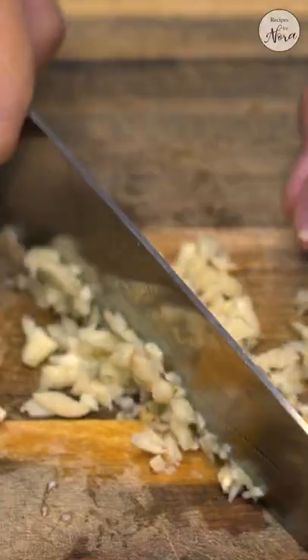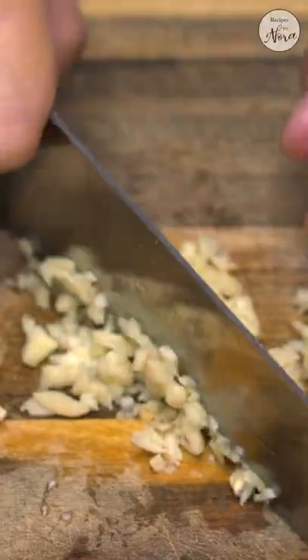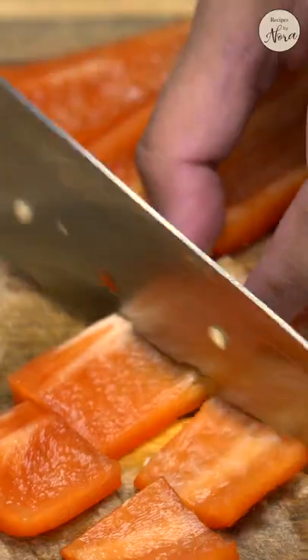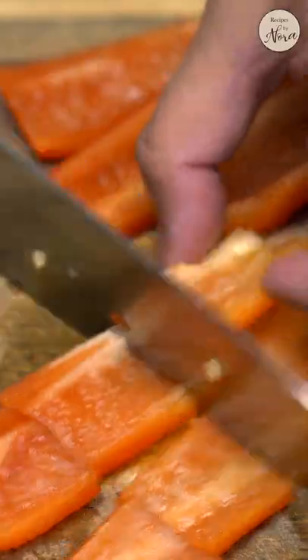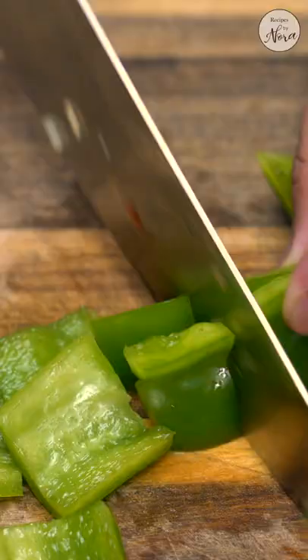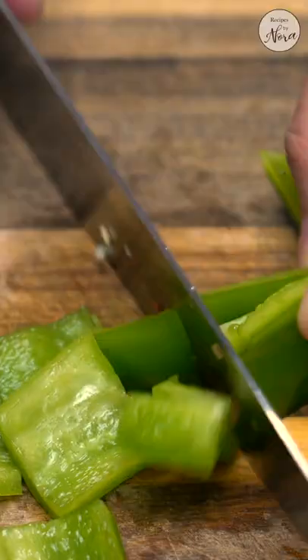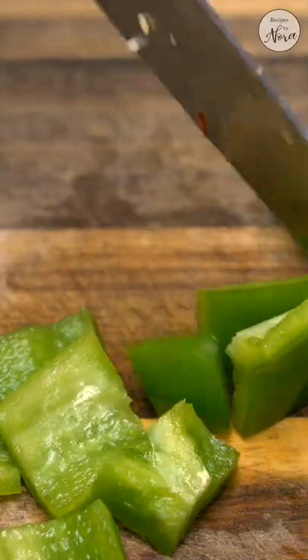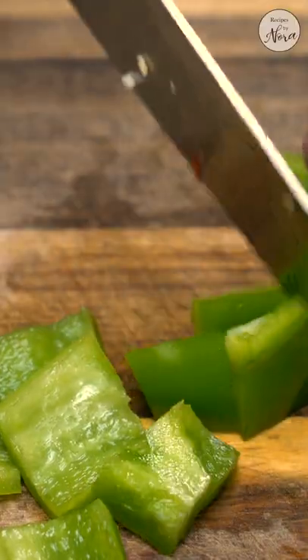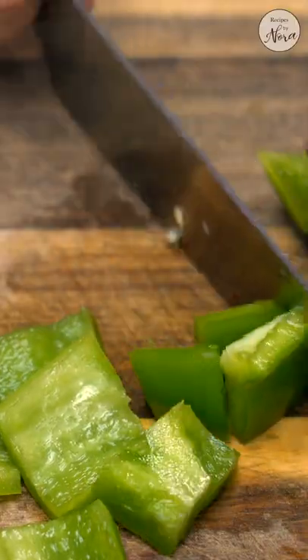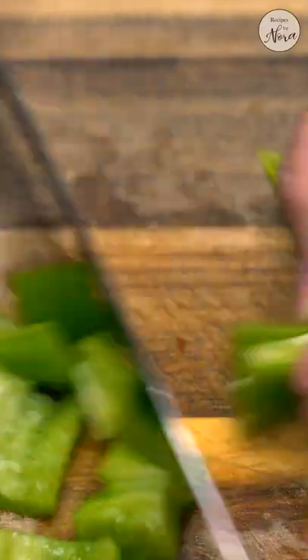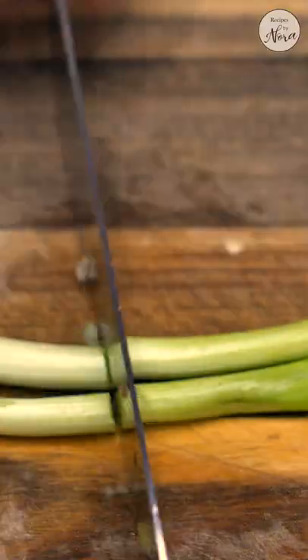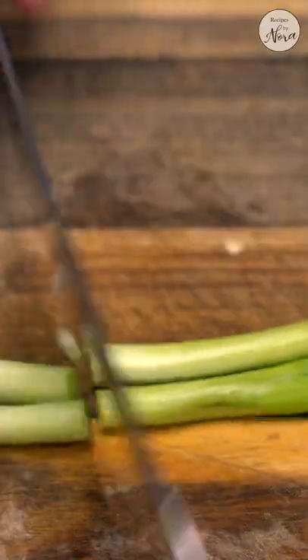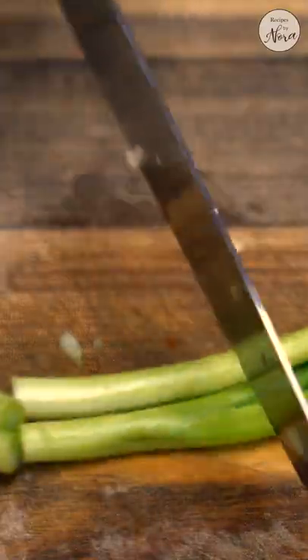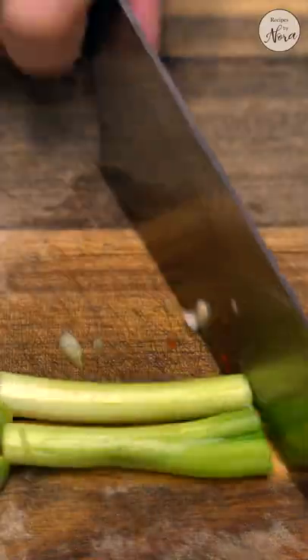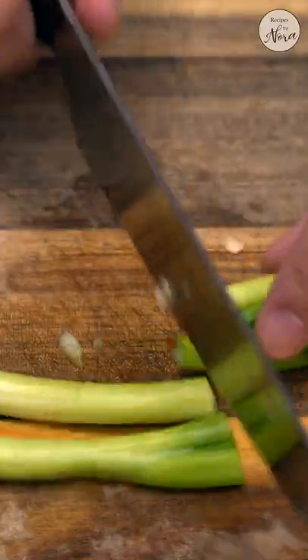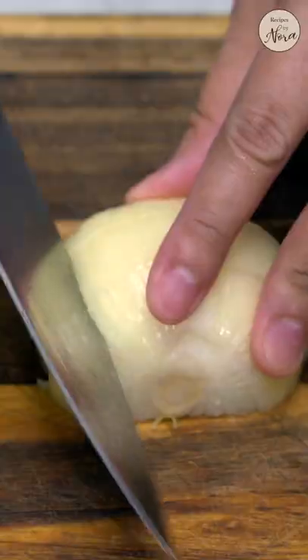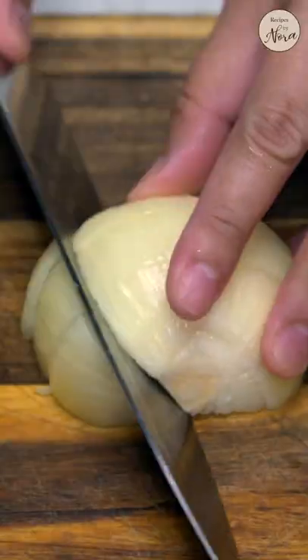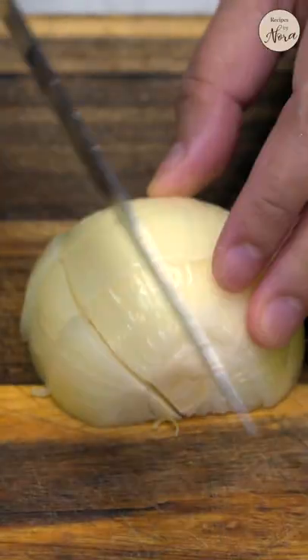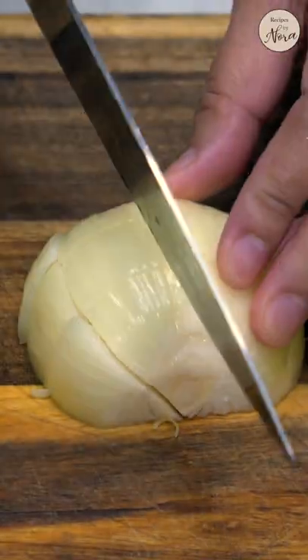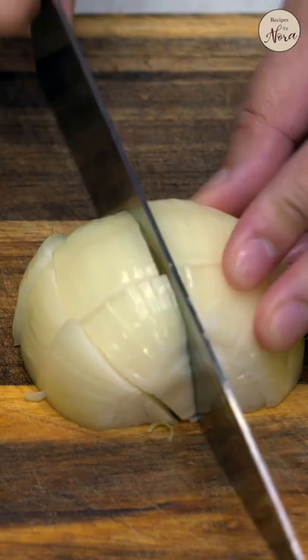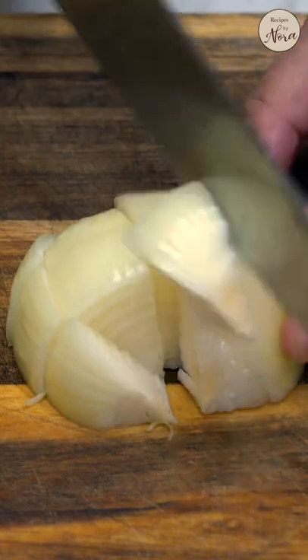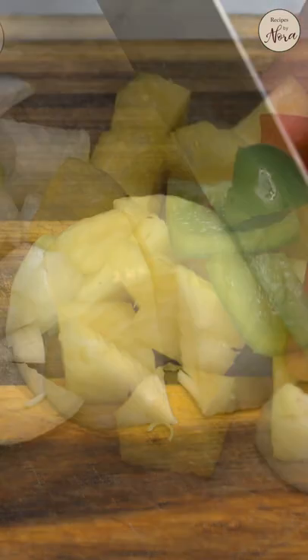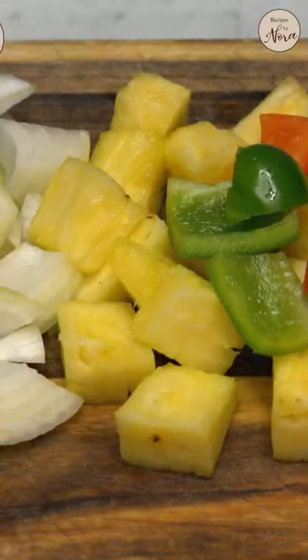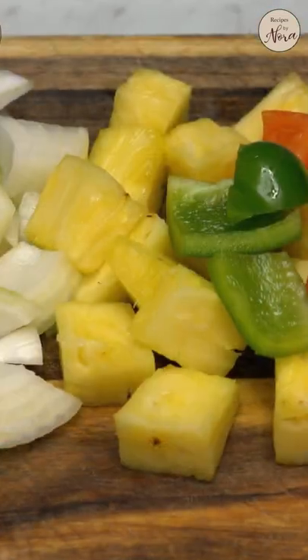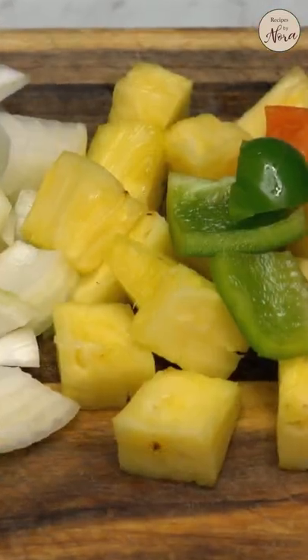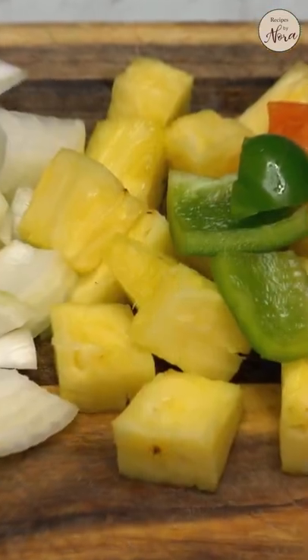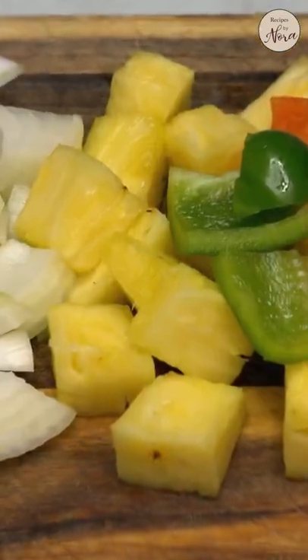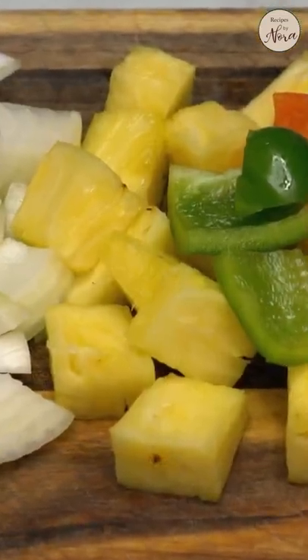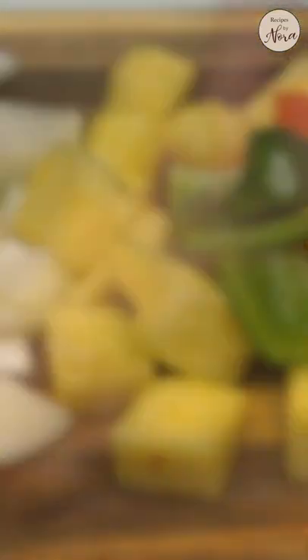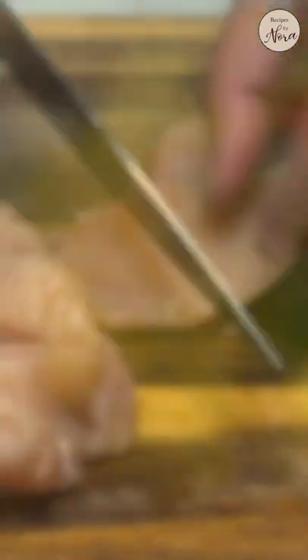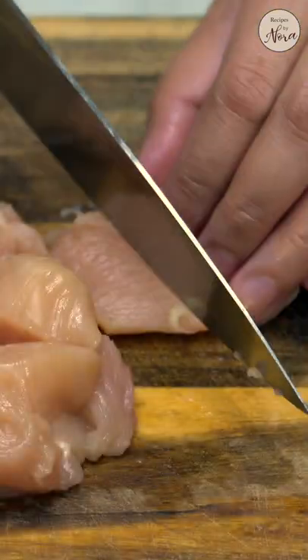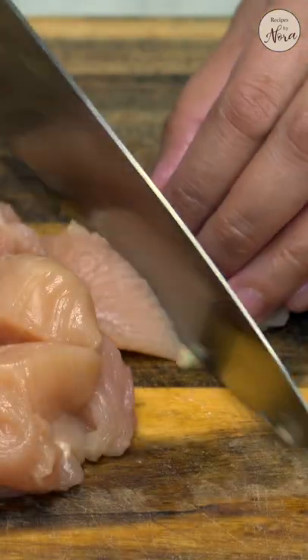Prepare the aromatics and vegetables. Cut the peppers, onions, scallions, and pineapple into bite-sized pieces.